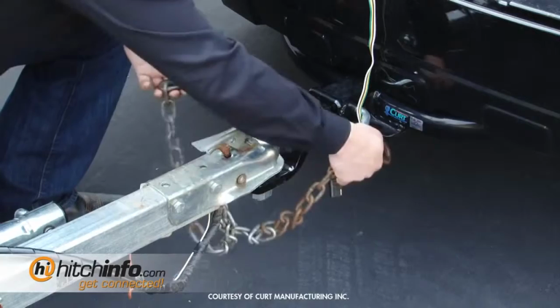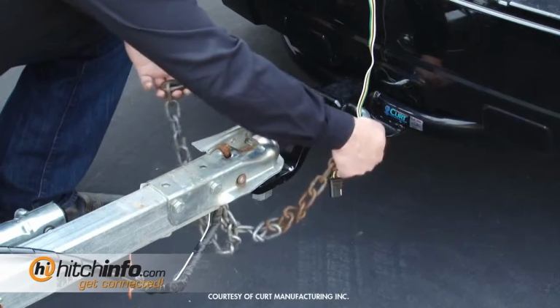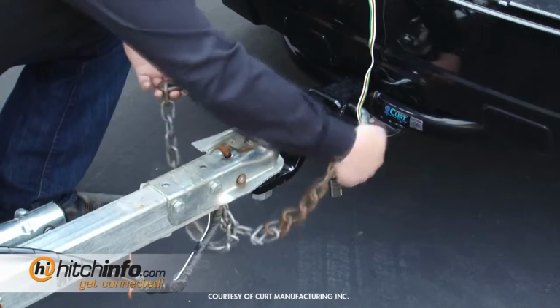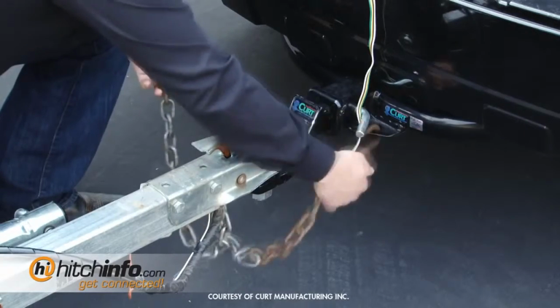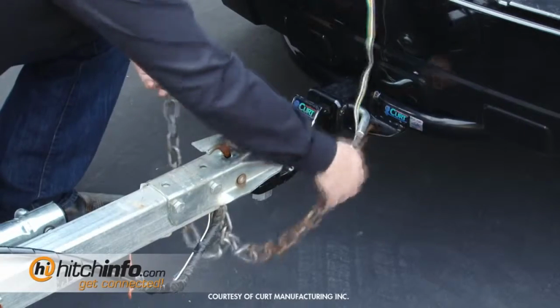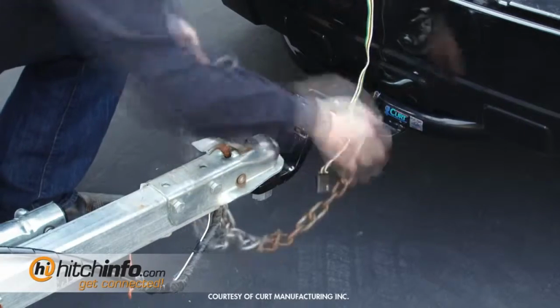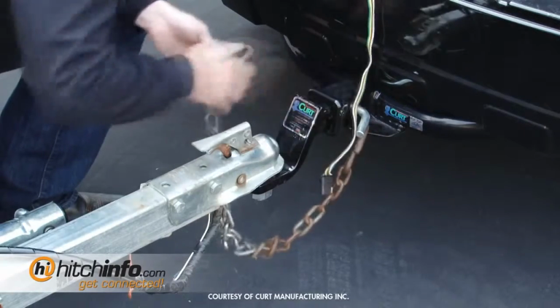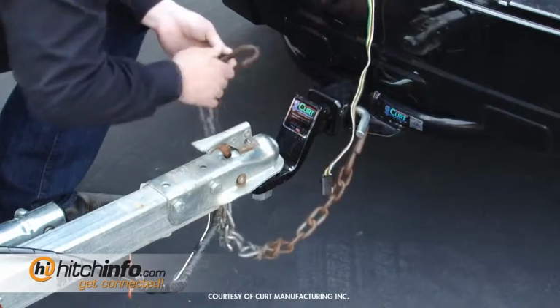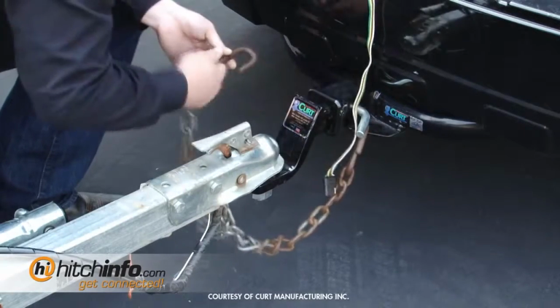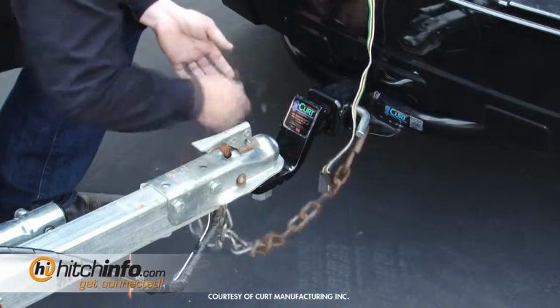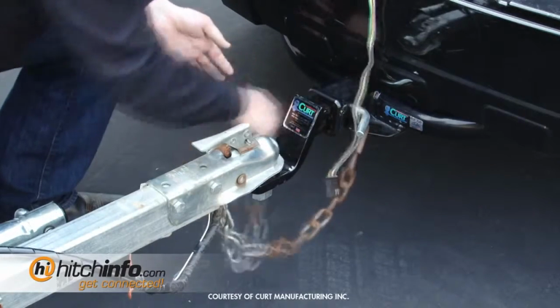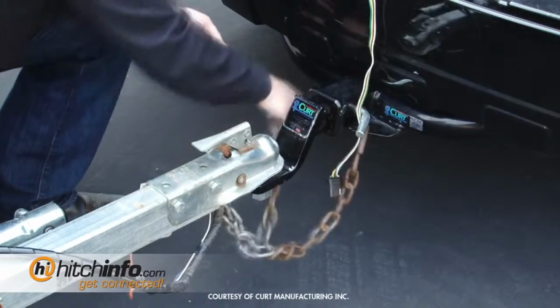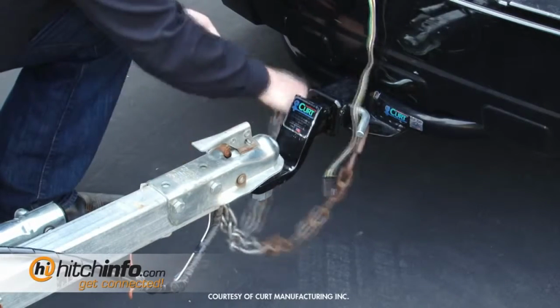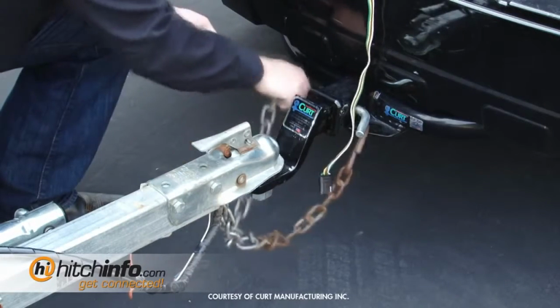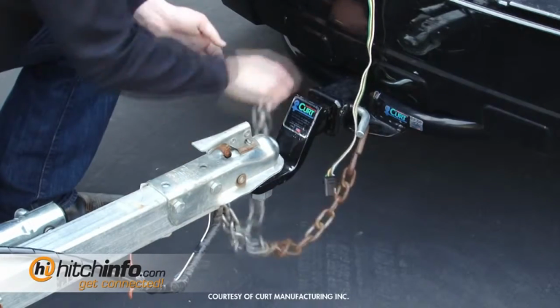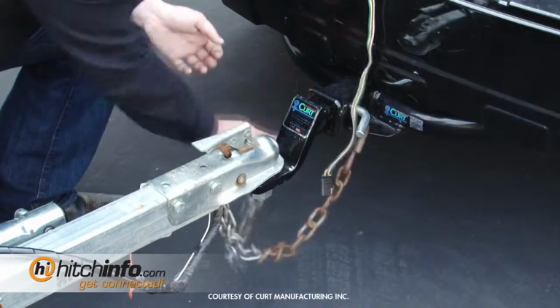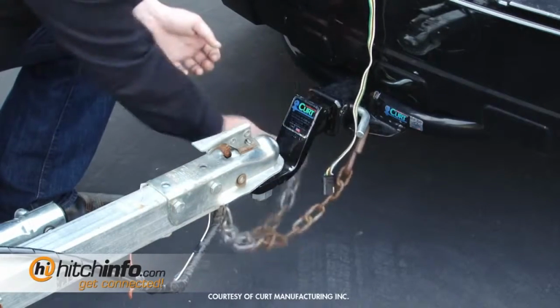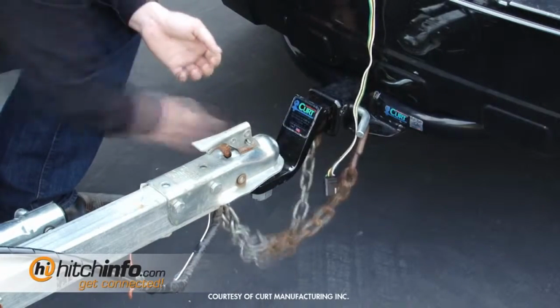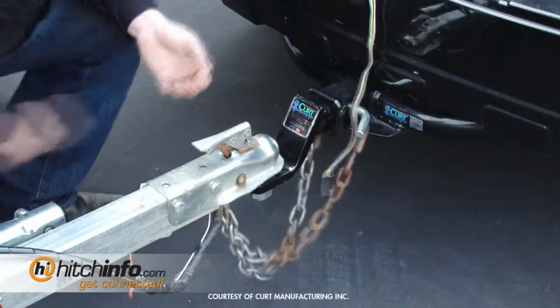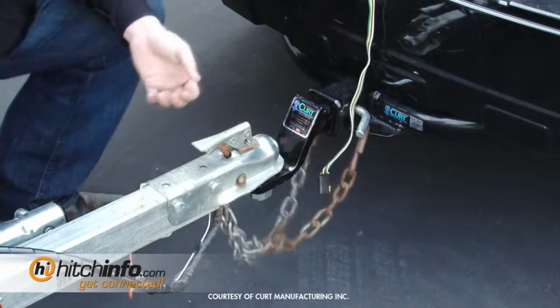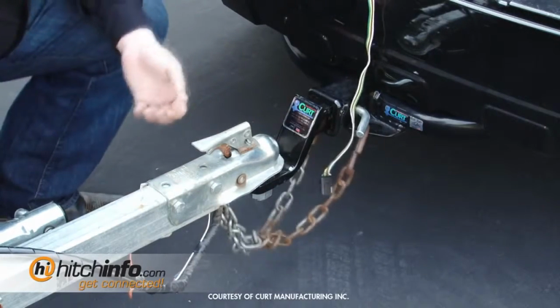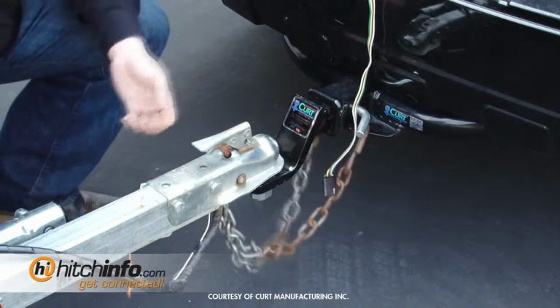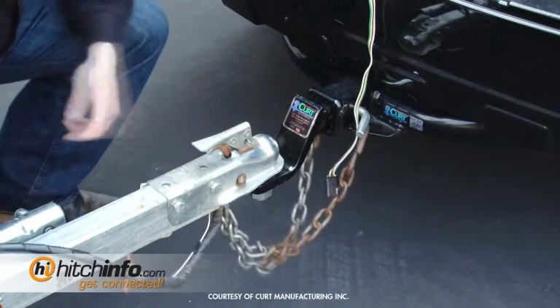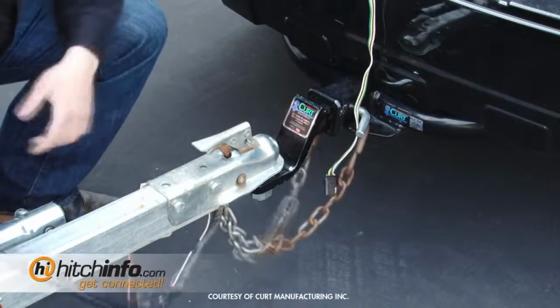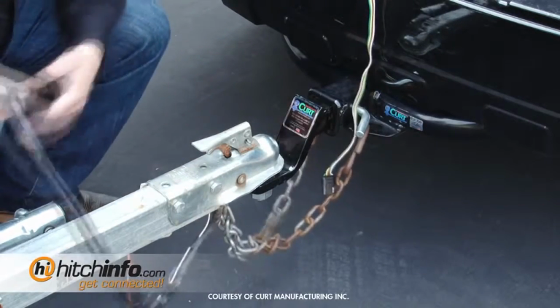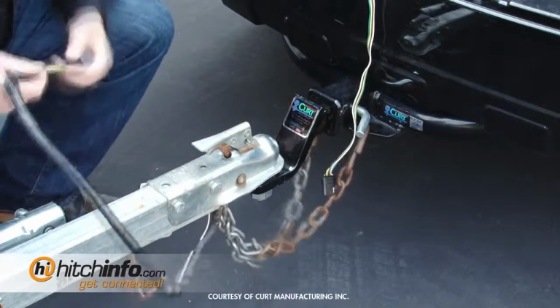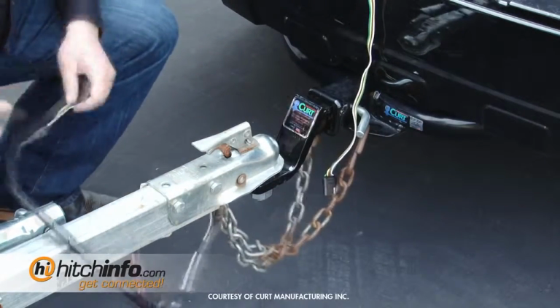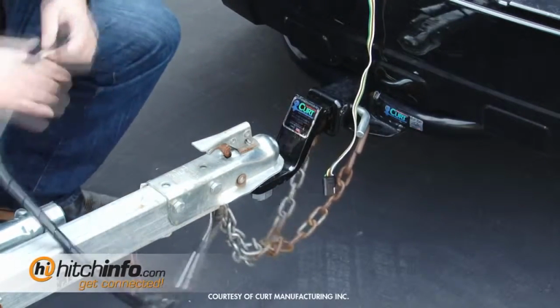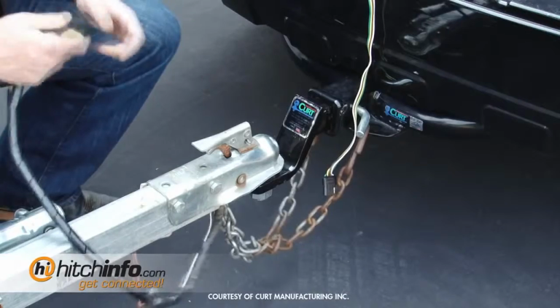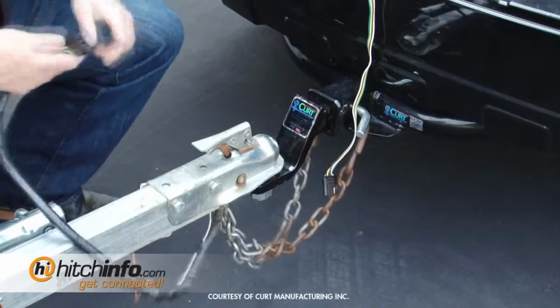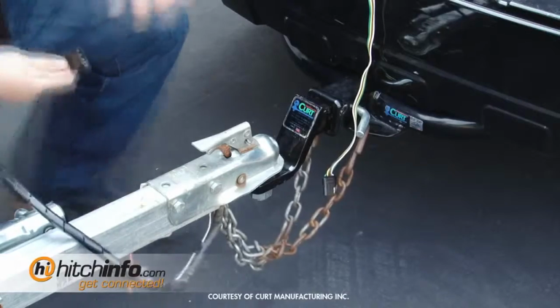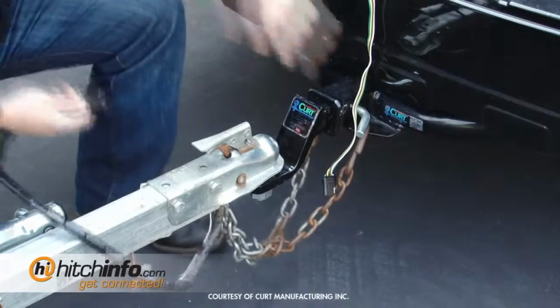You're going to hook from the bottom of the tow loop. And then you're going to want to go ahead and hook up your electrical.